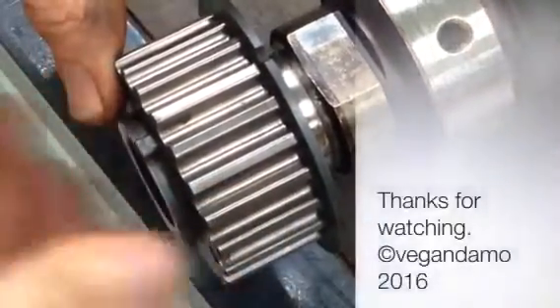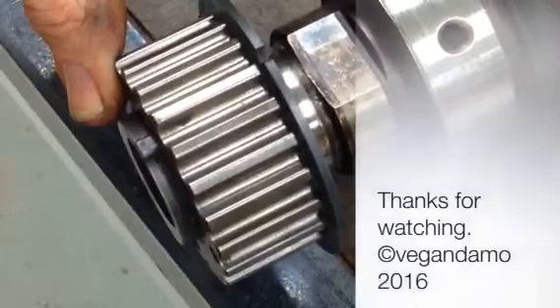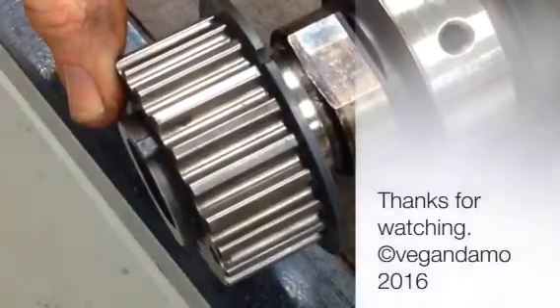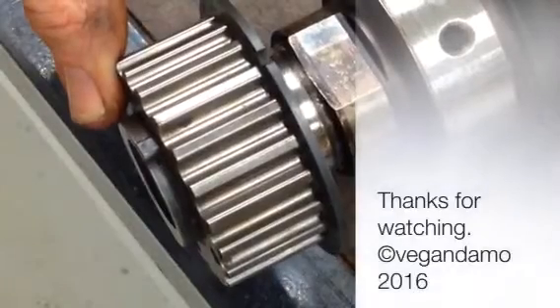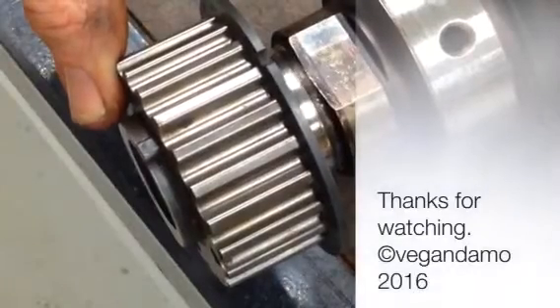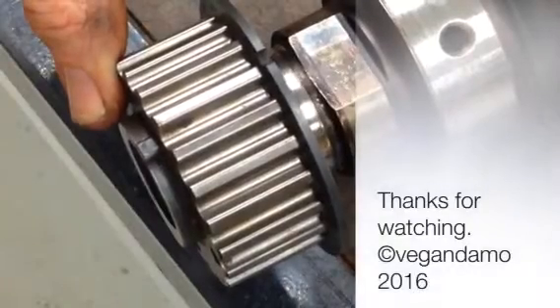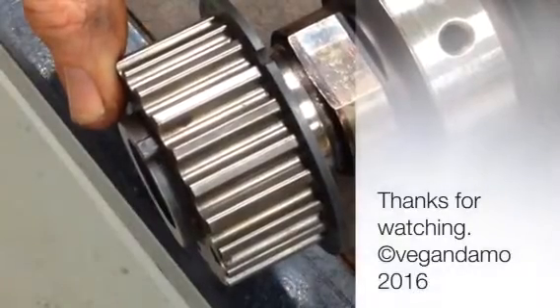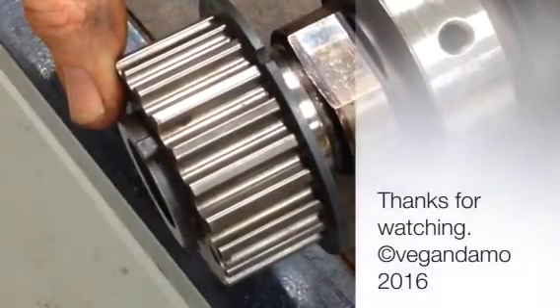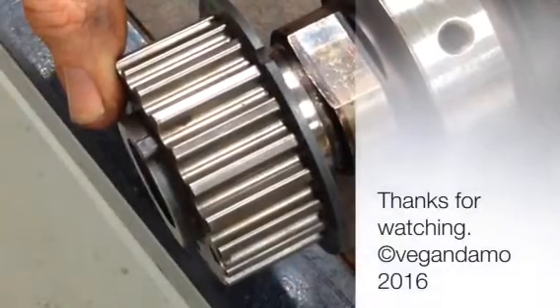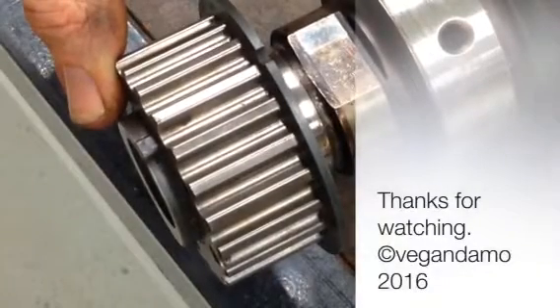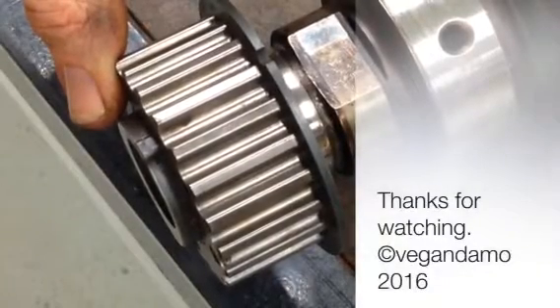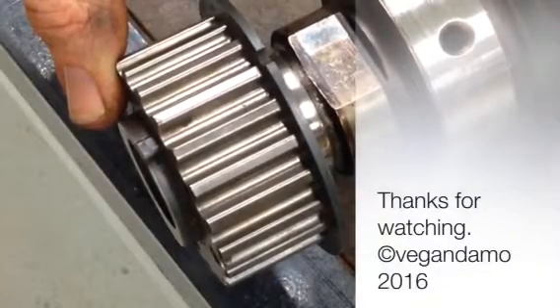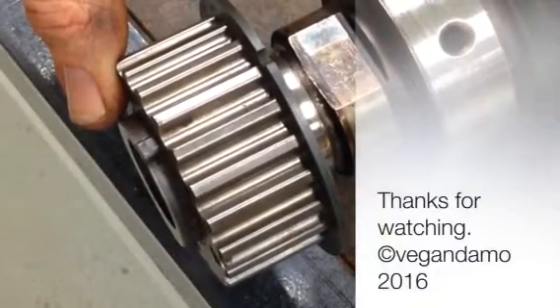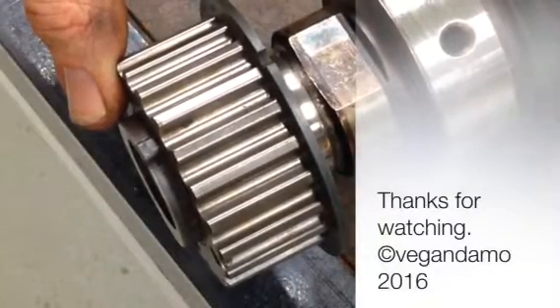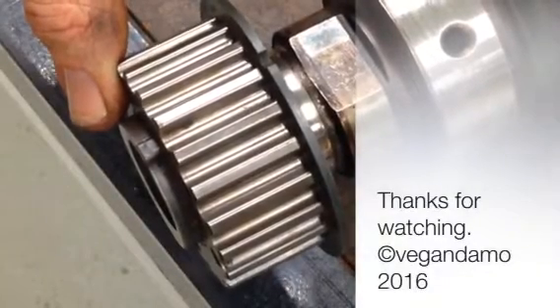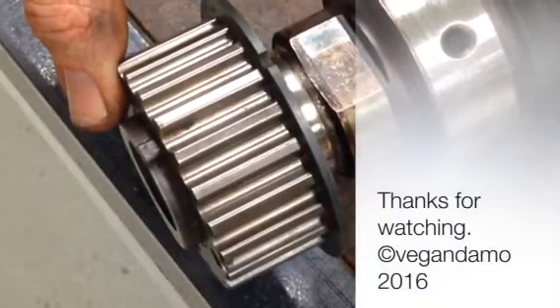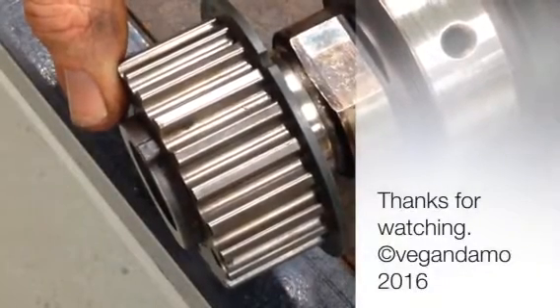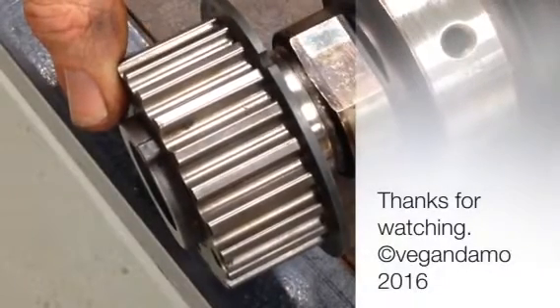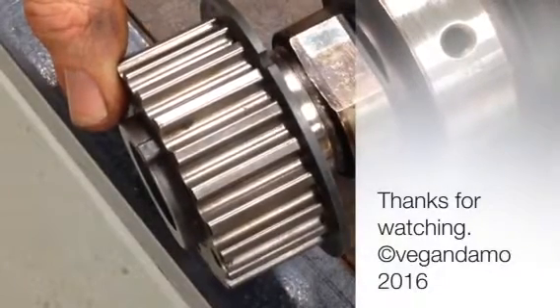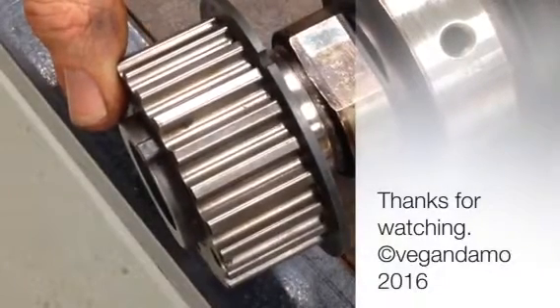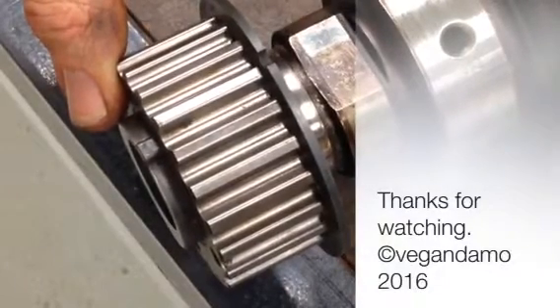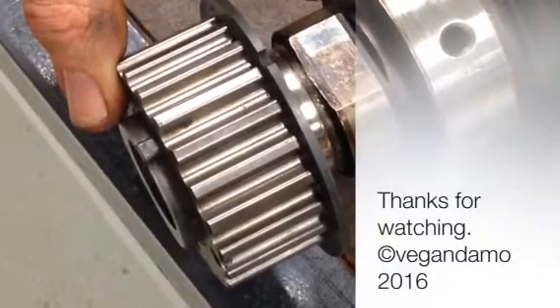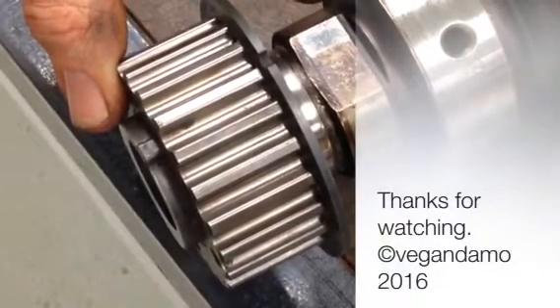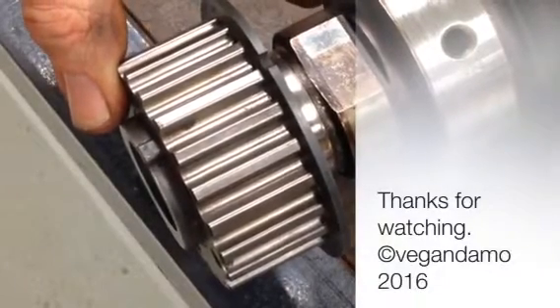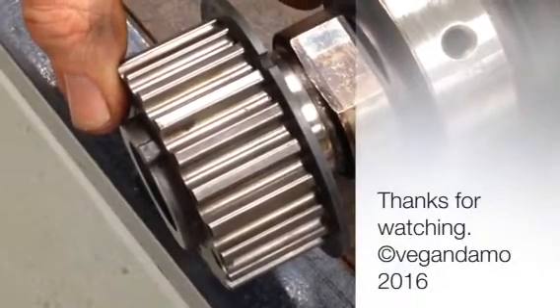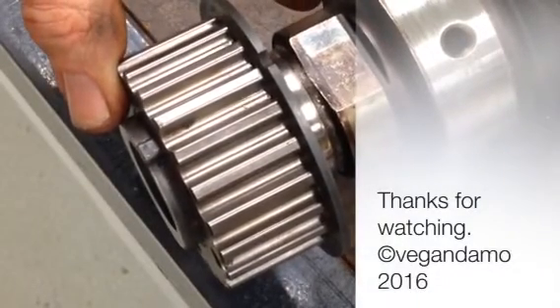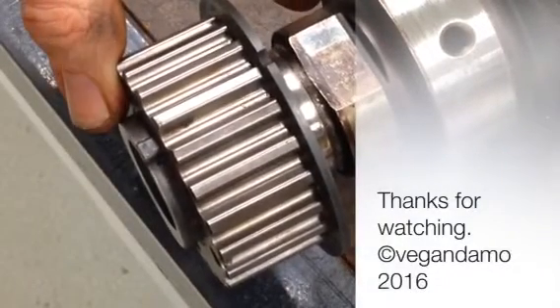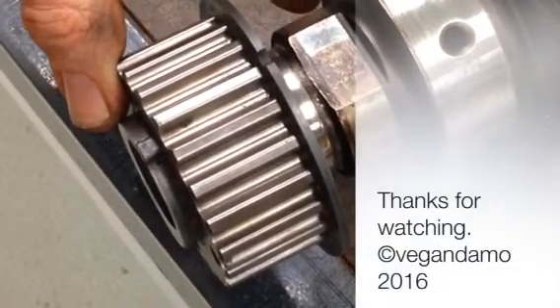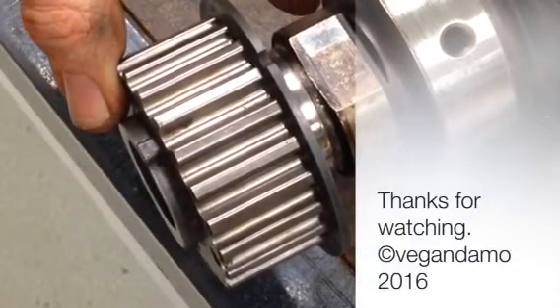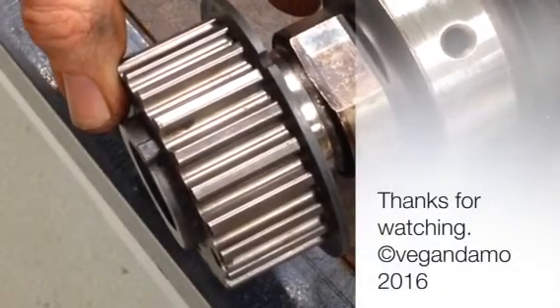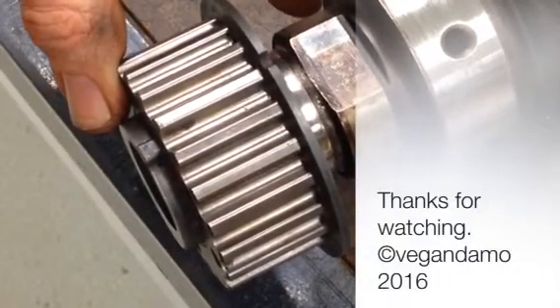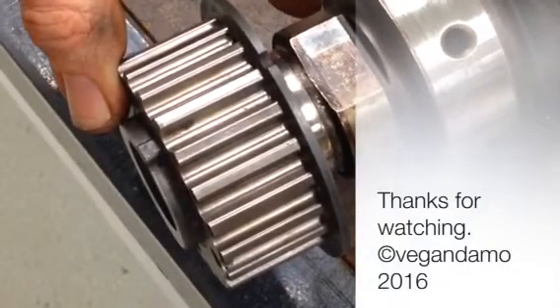So it looks like Max will be back on the road. I haven't started putting them together yet this weekend.